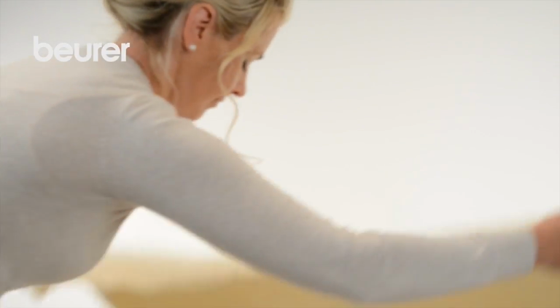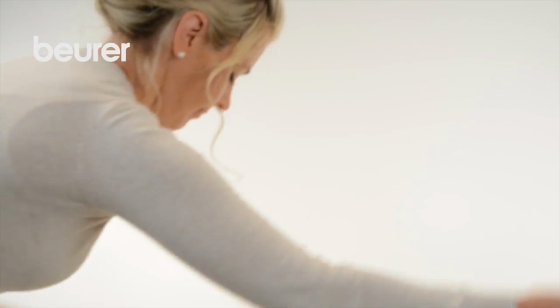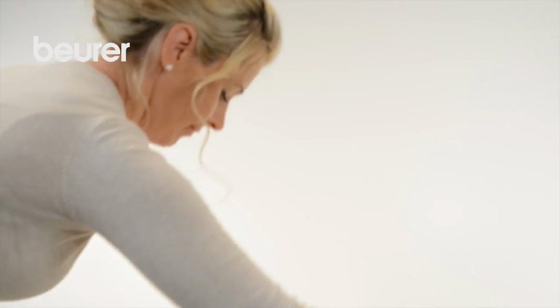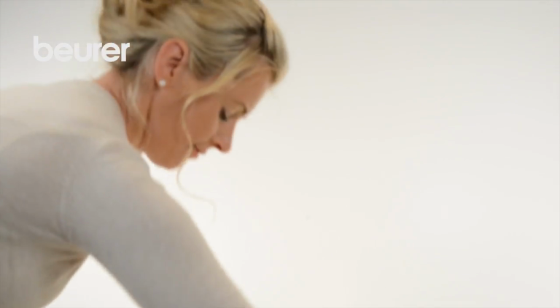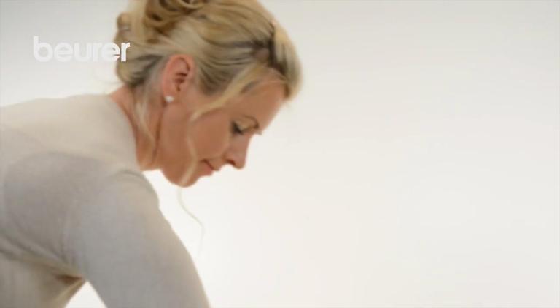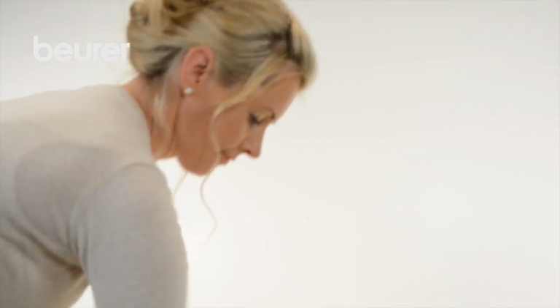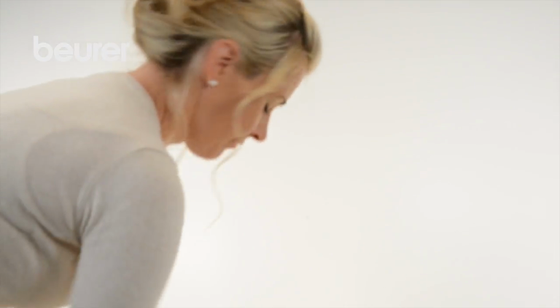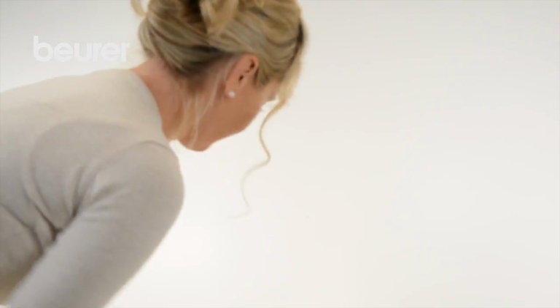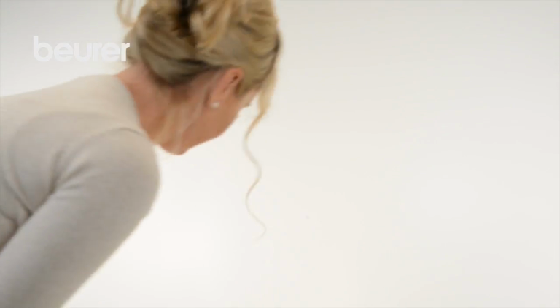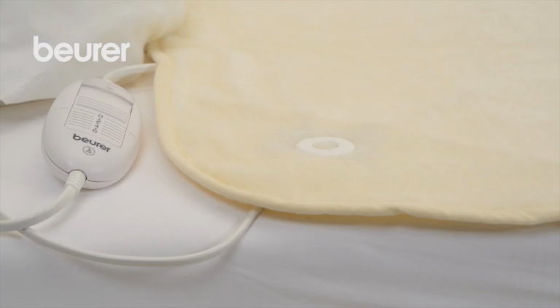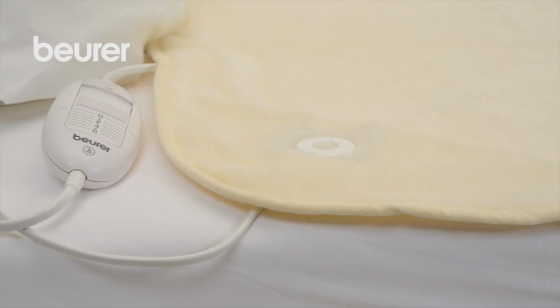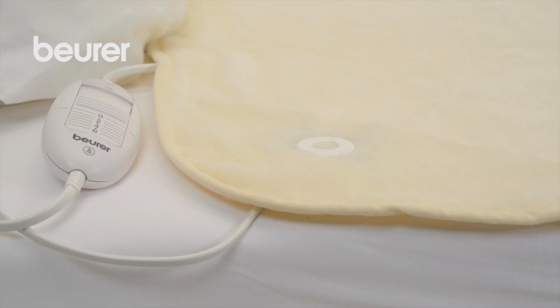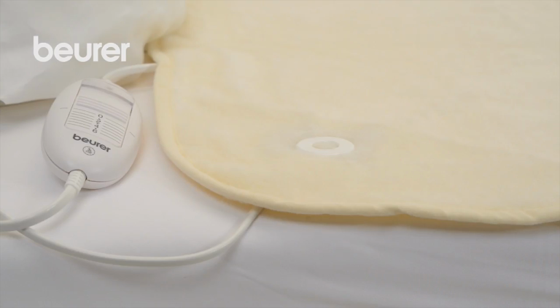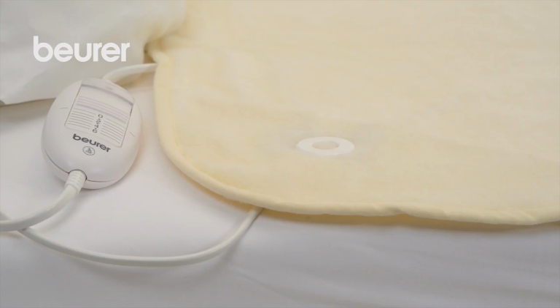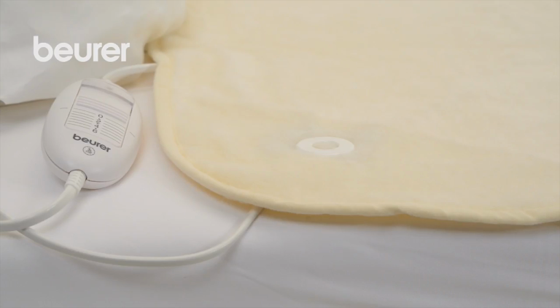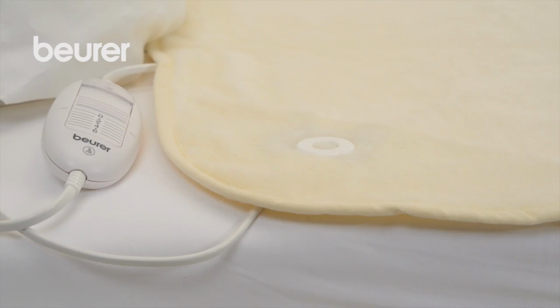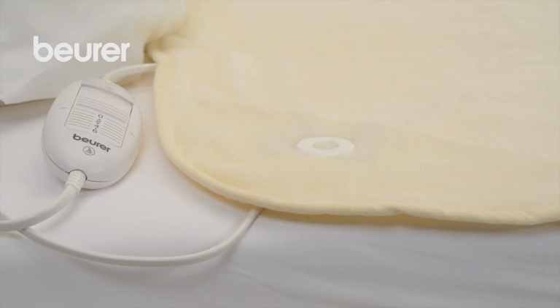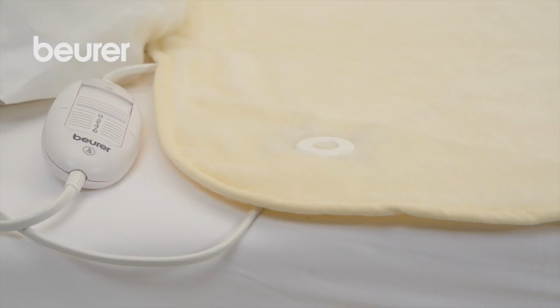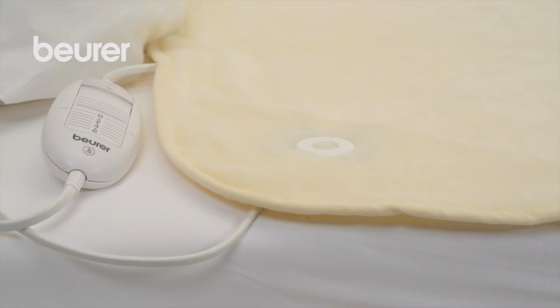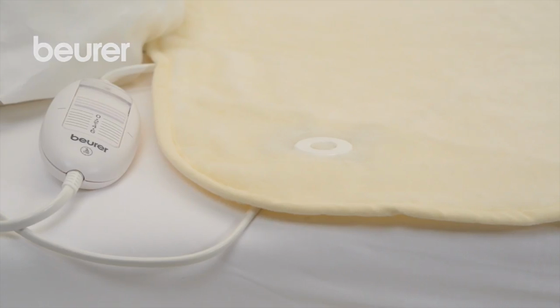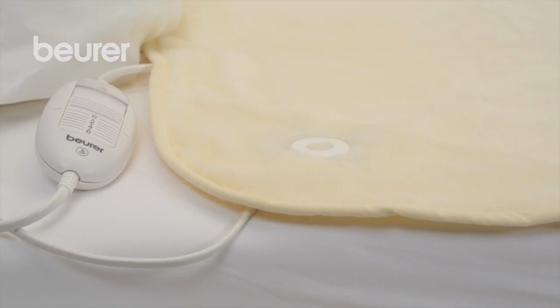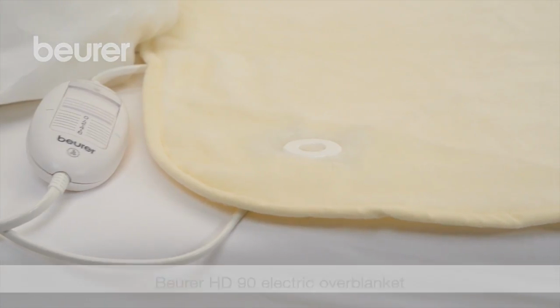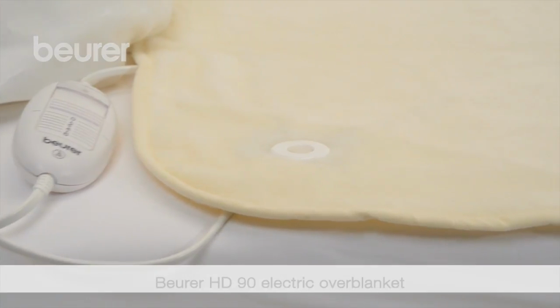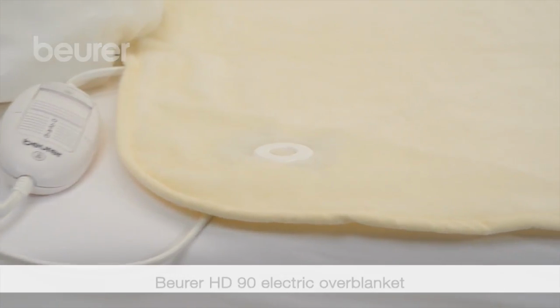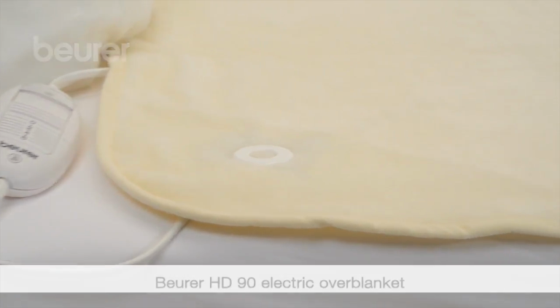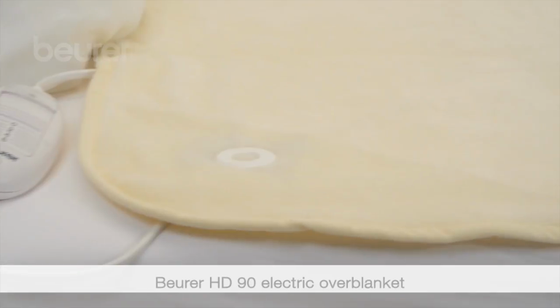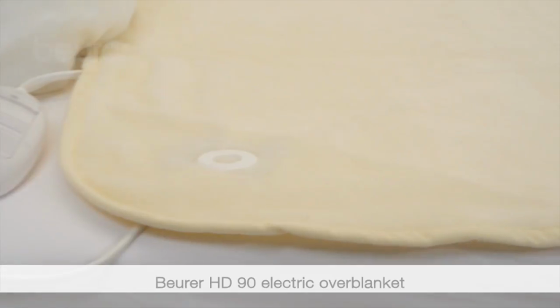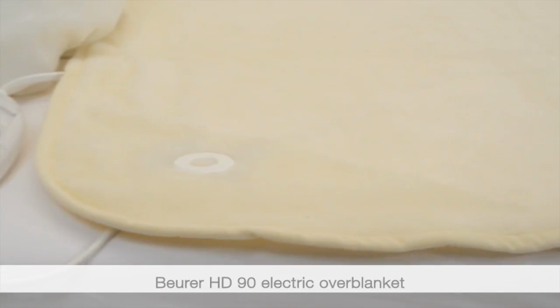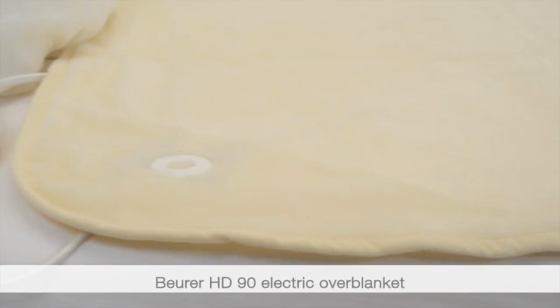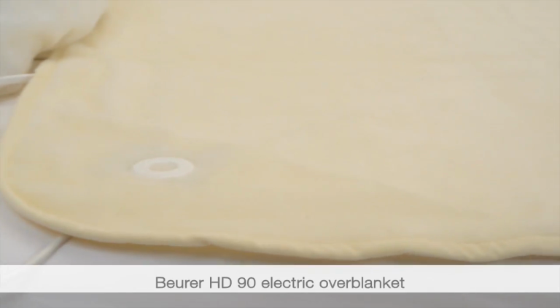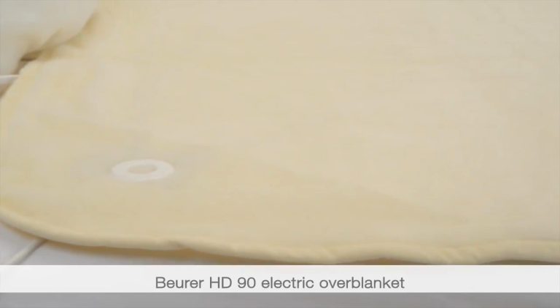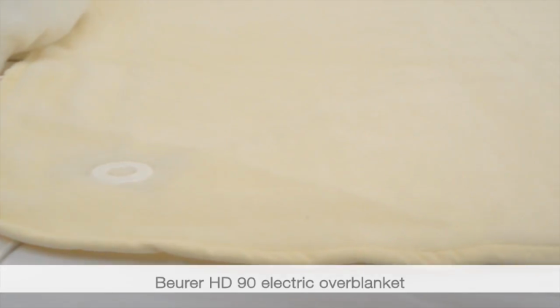We hope you enjoy using your HD90 electric overblanket from Boira.